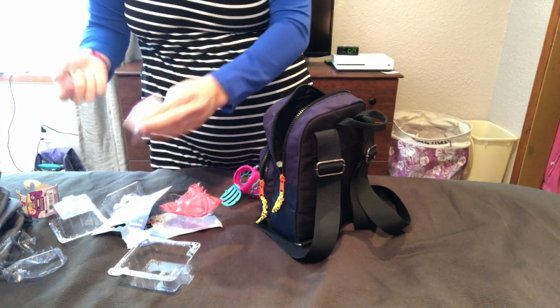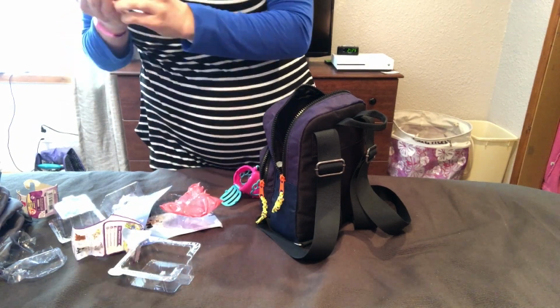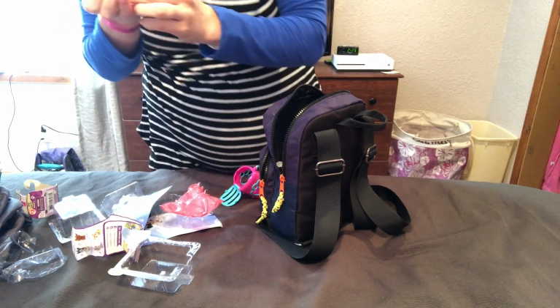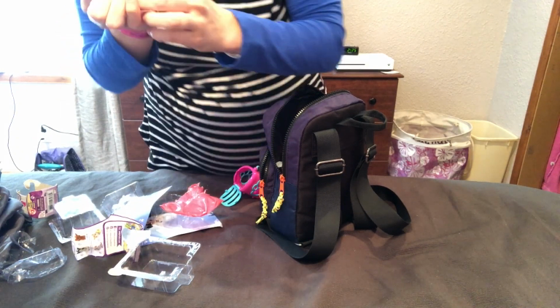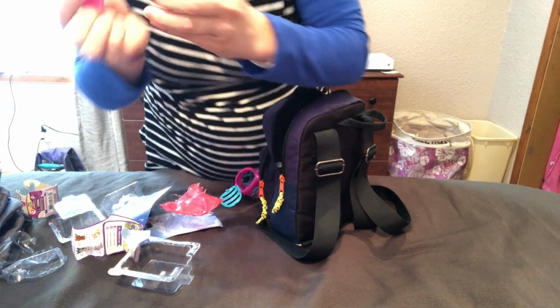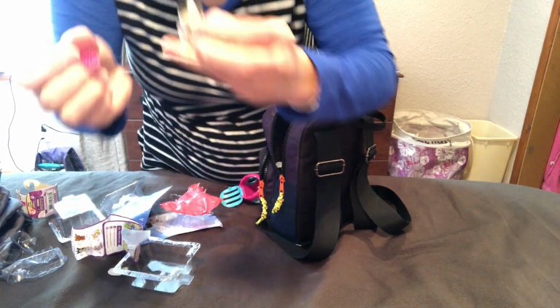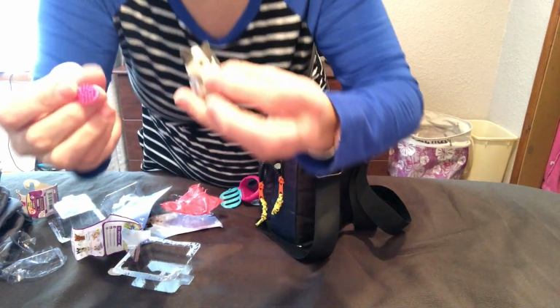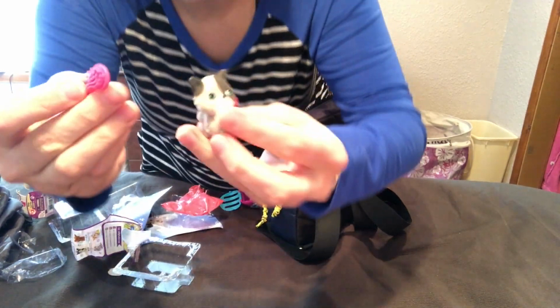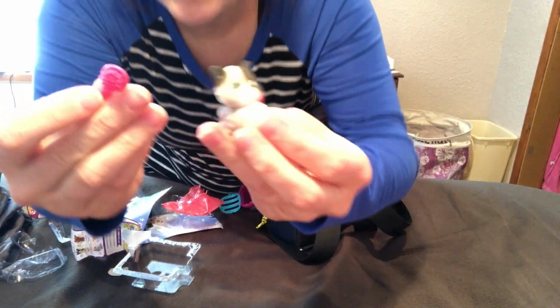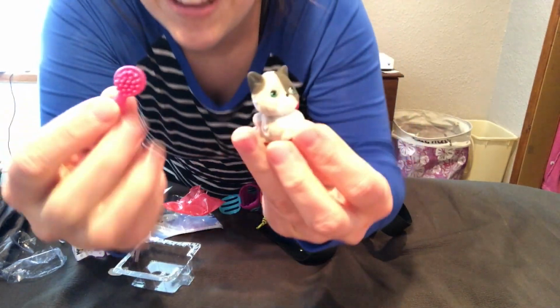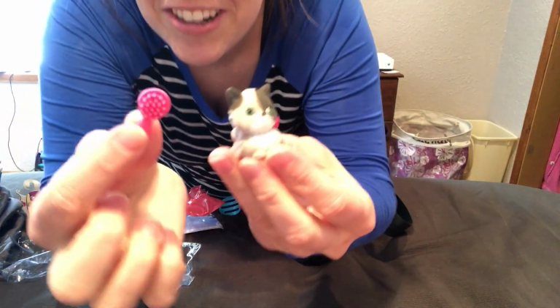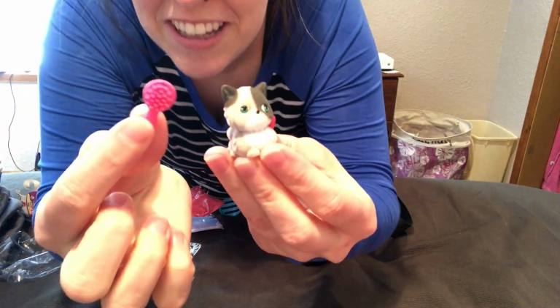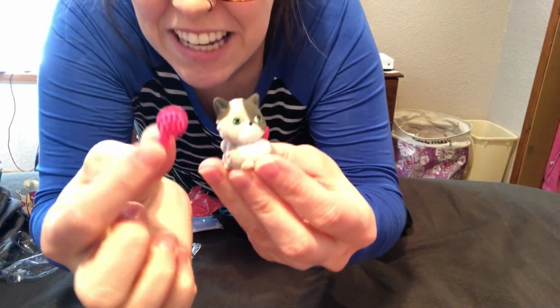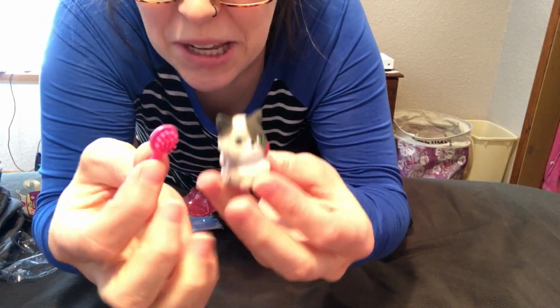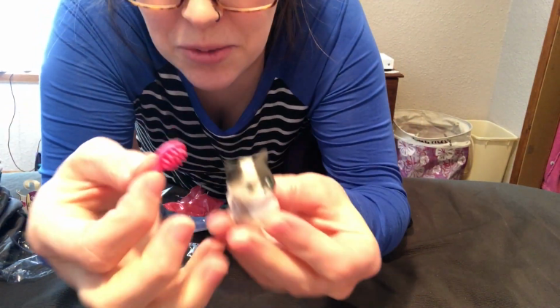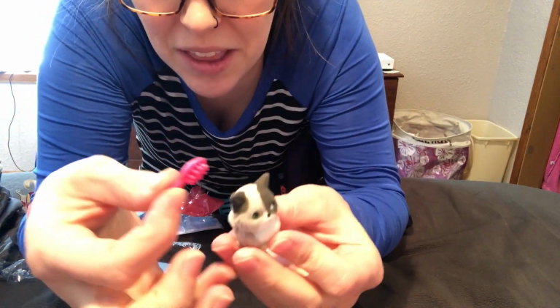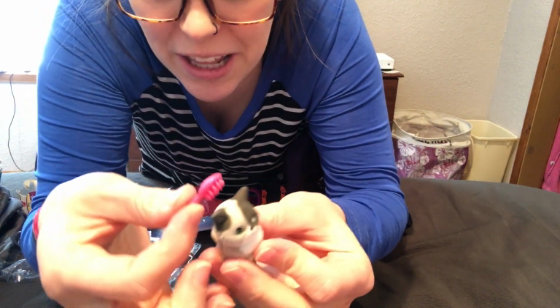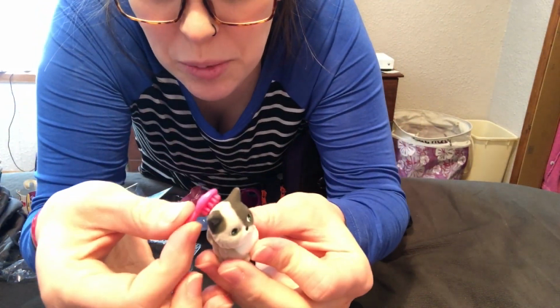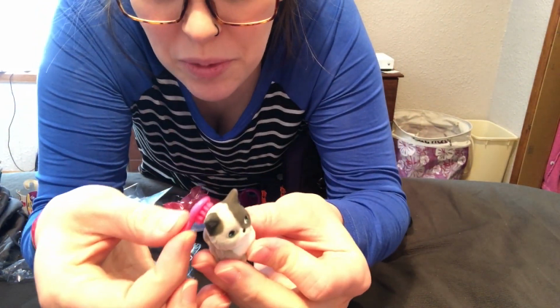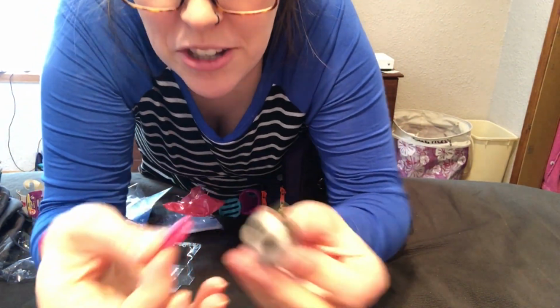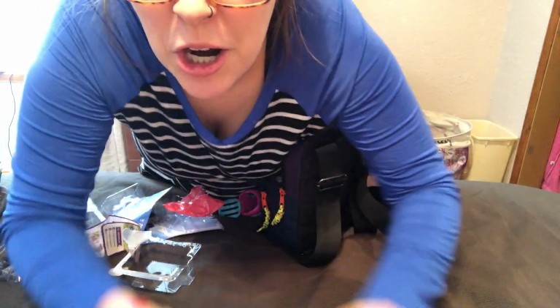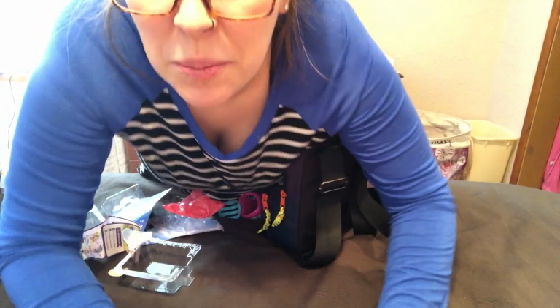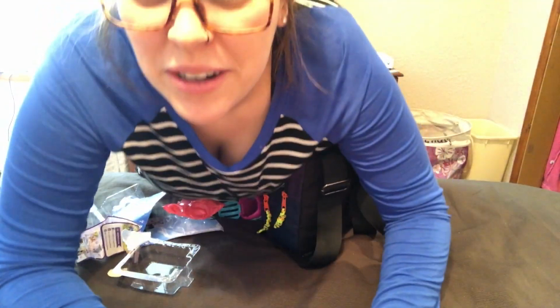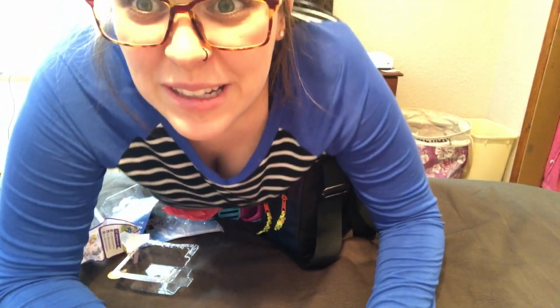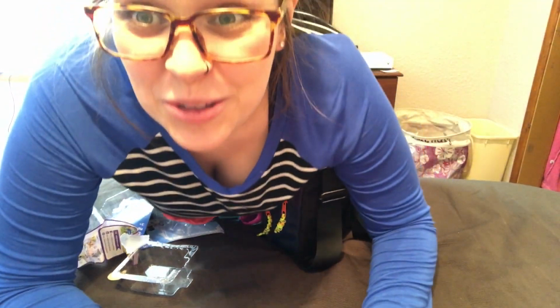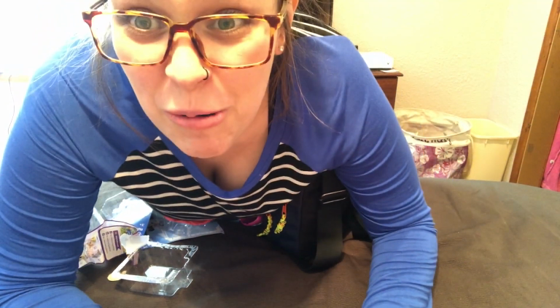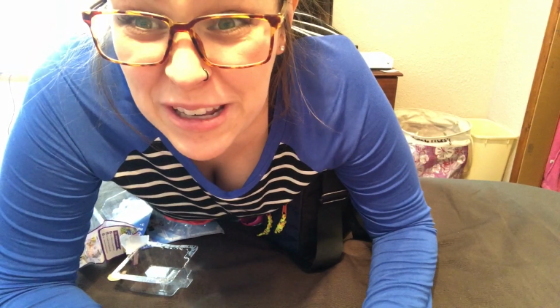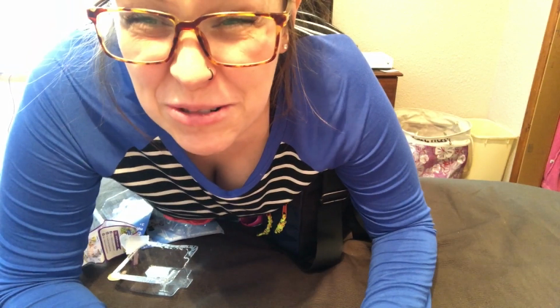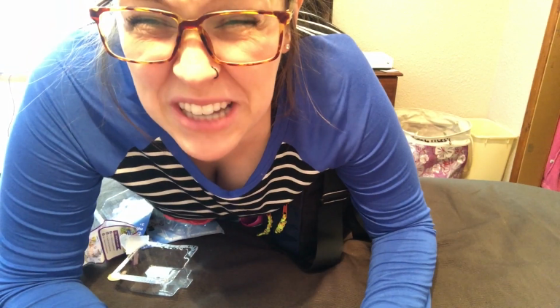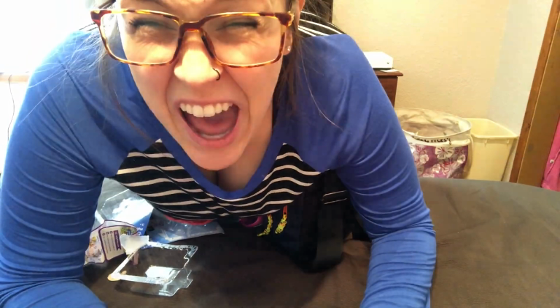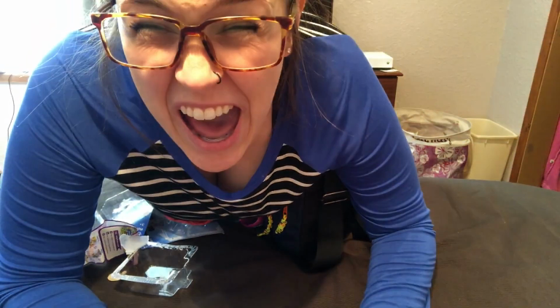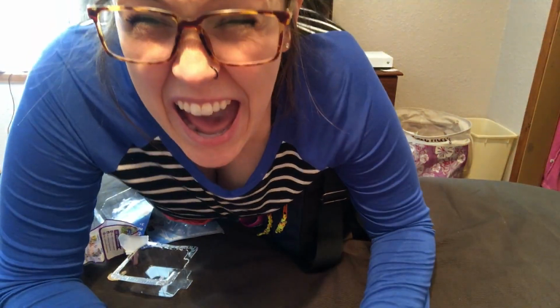Oh my gosh, look — the little kitty comes with a little brush! Harper is going to die!